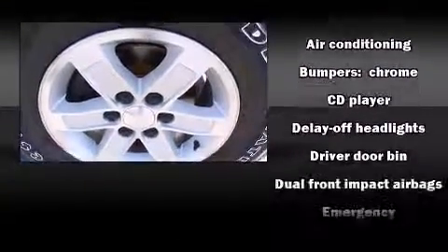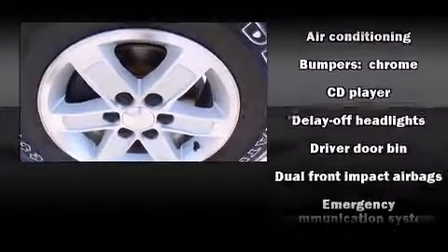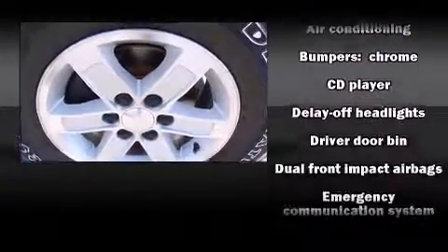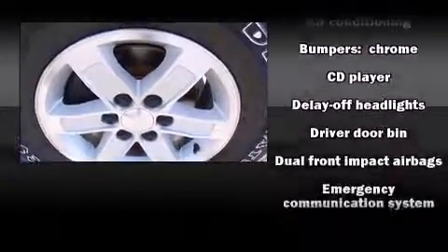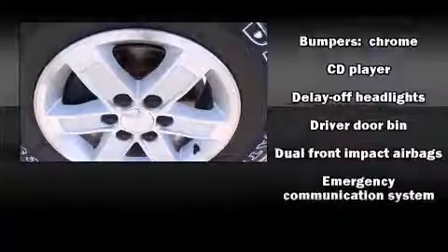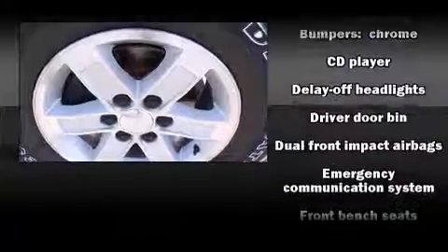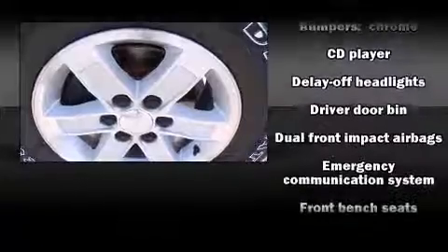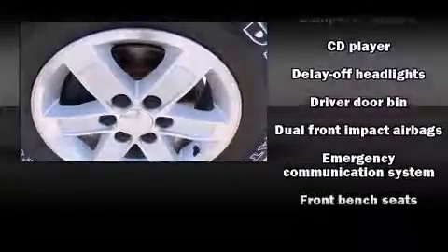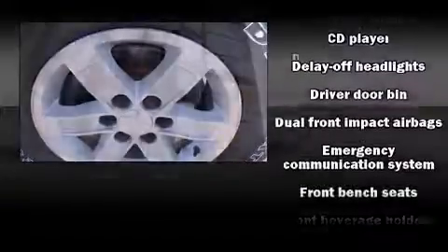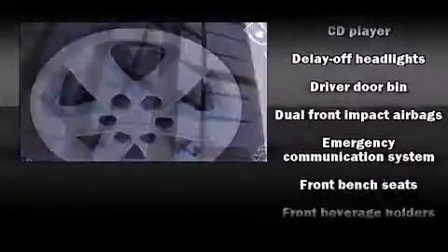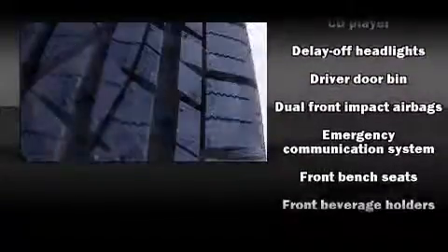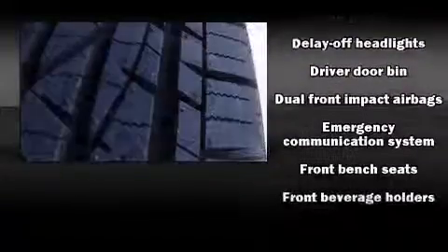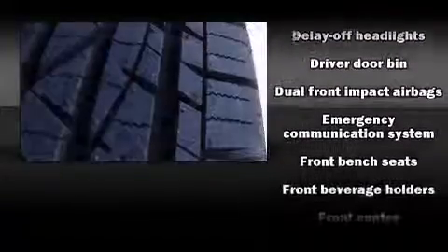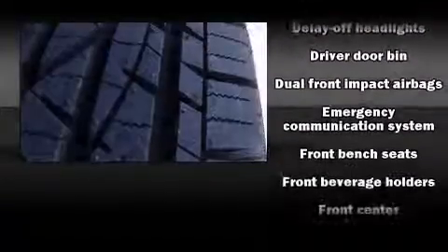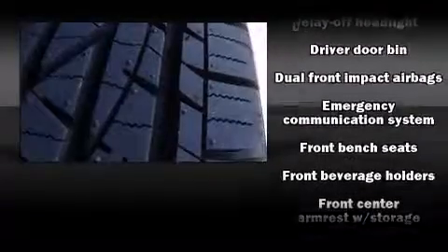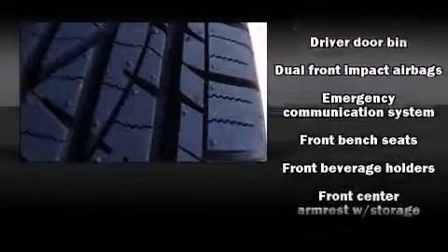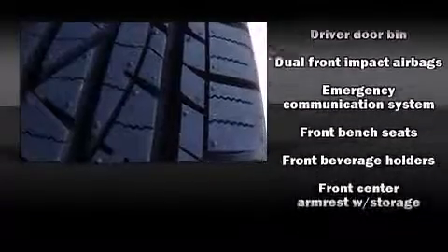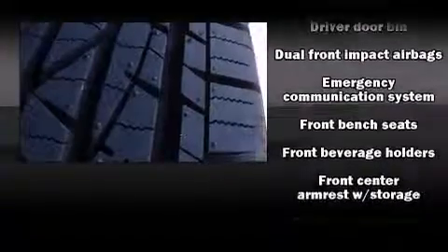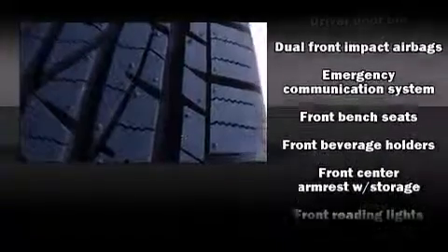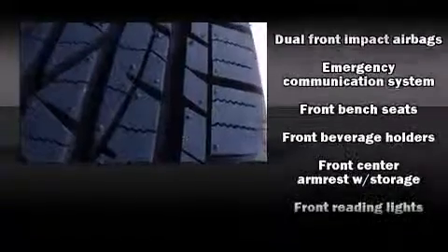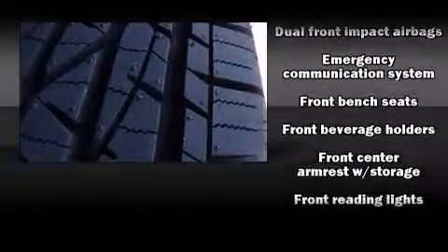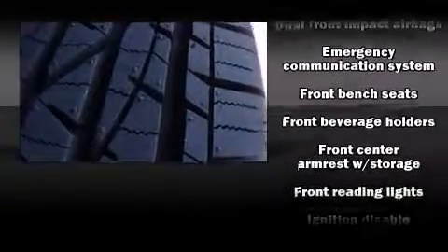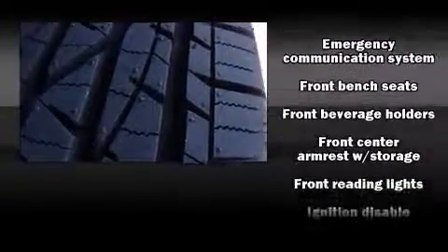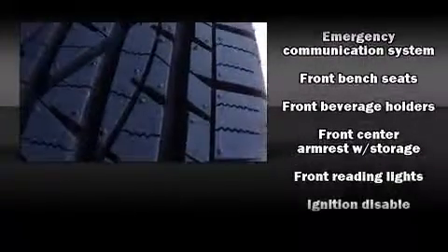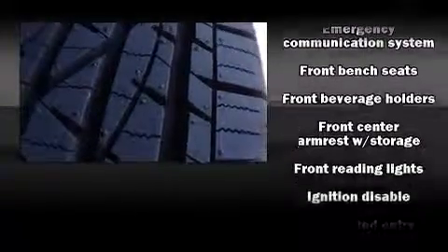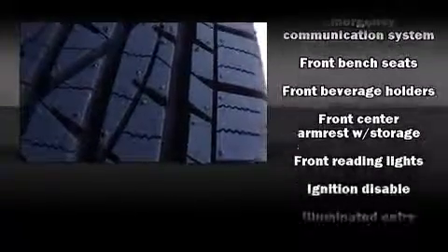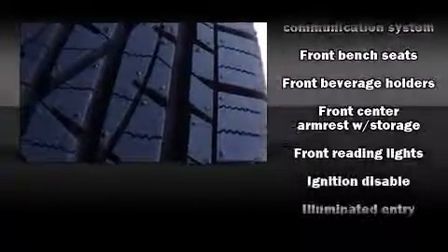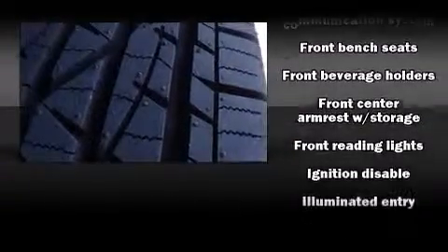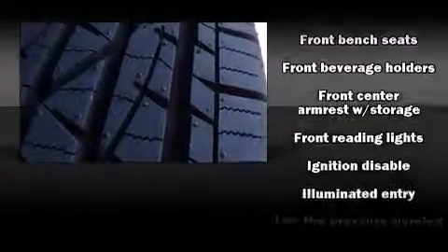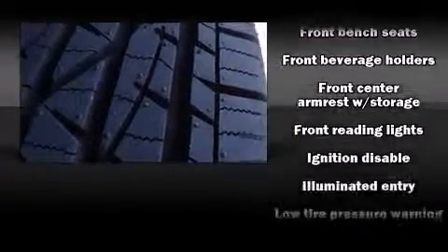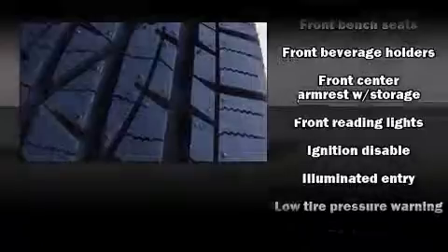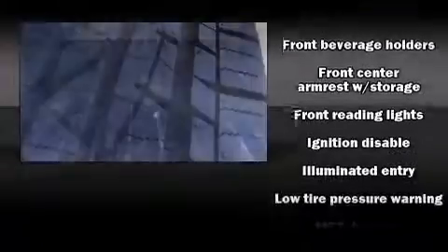Premium sound drive six speakers provide you and your passengers a sensational audio experience.